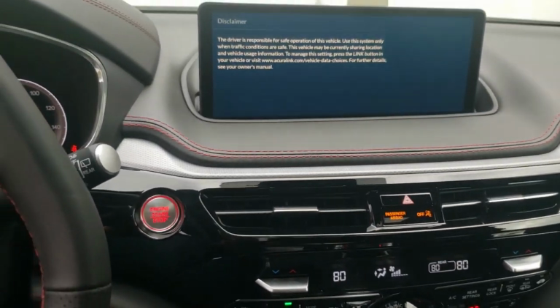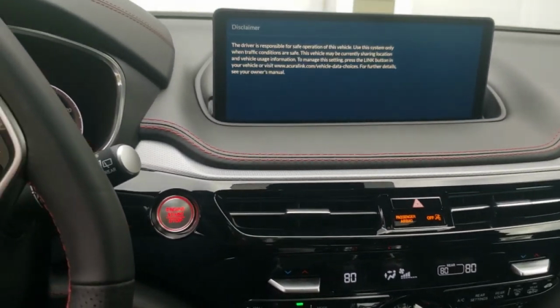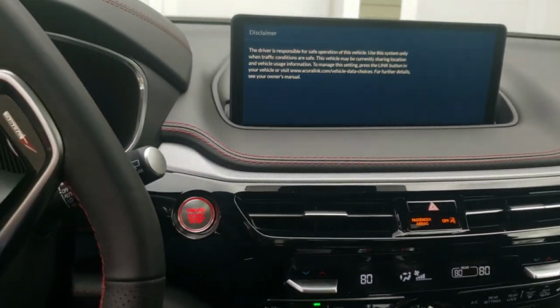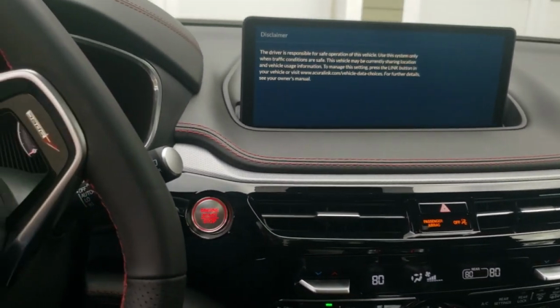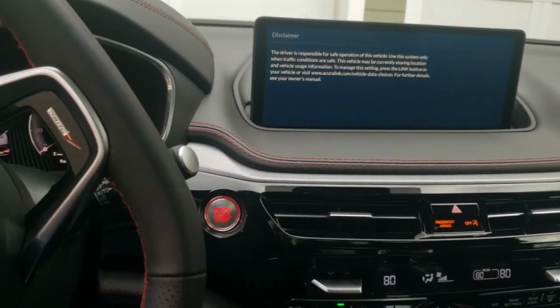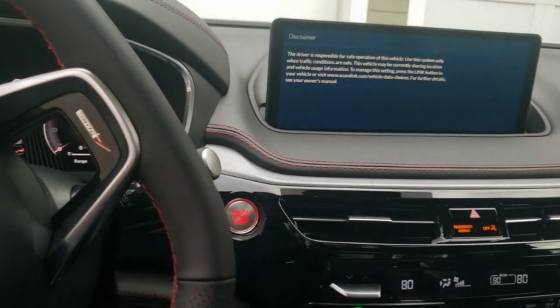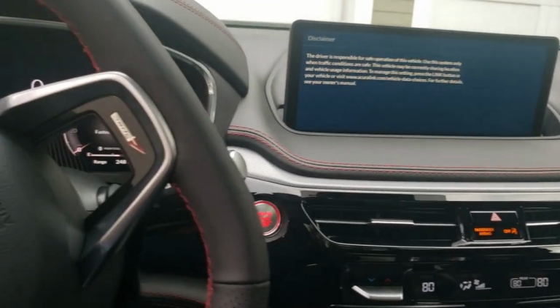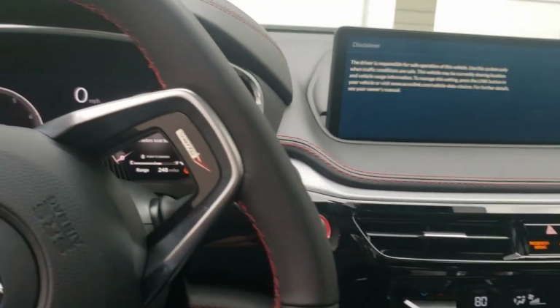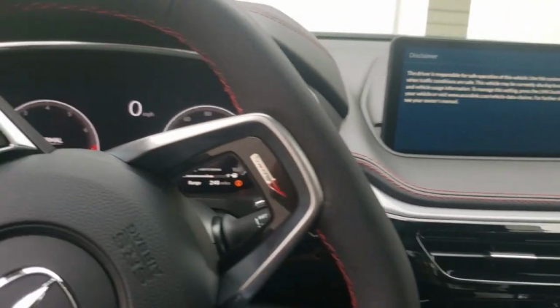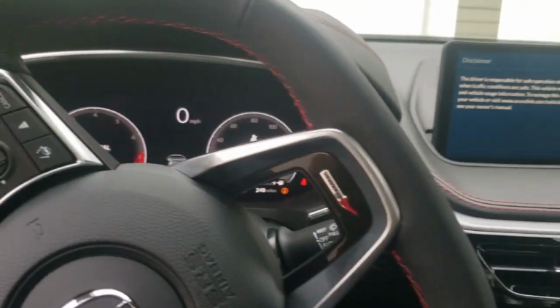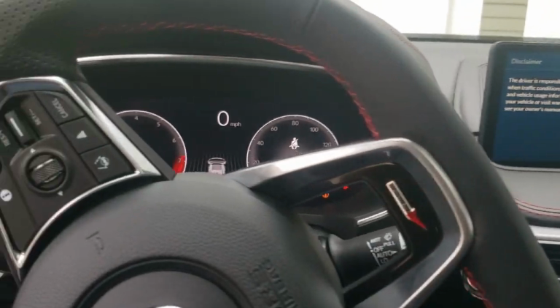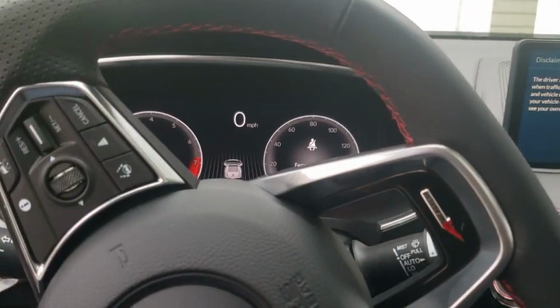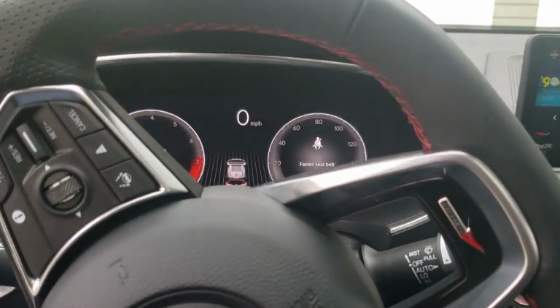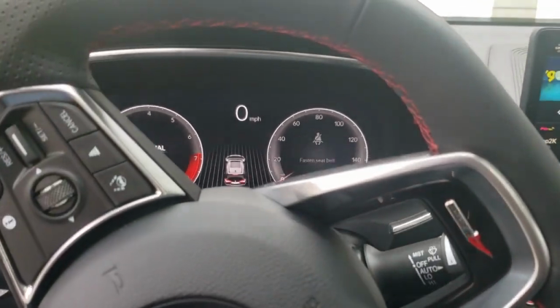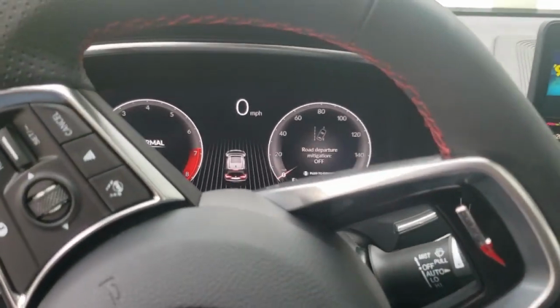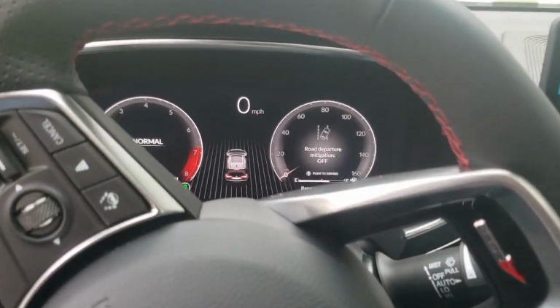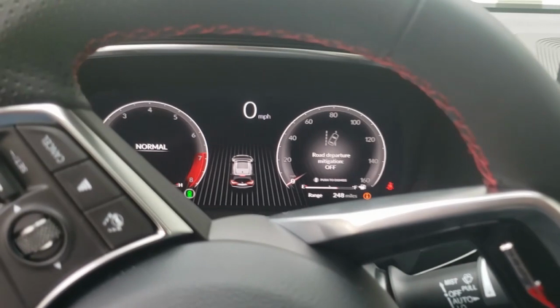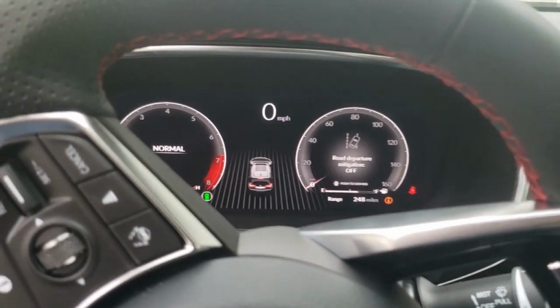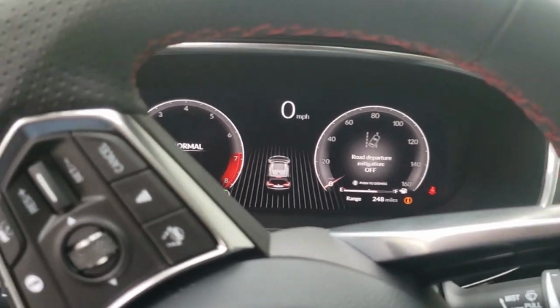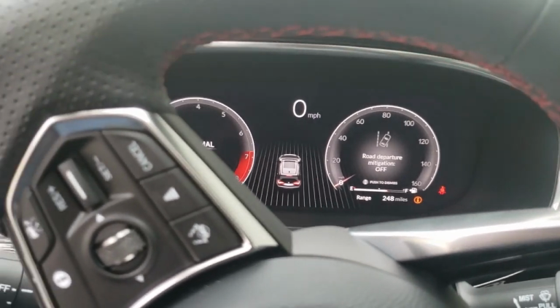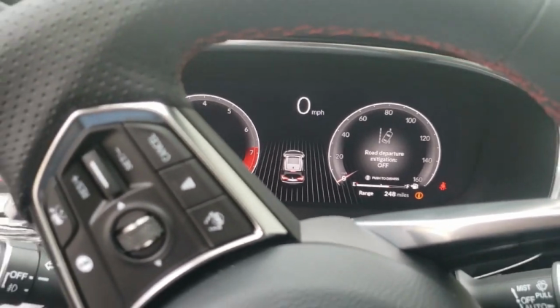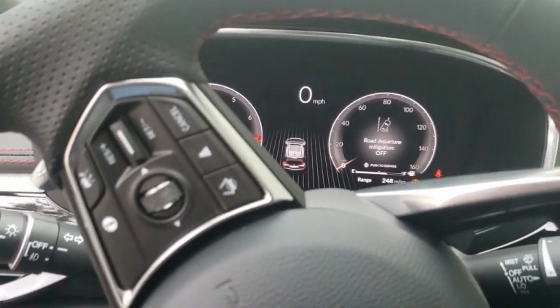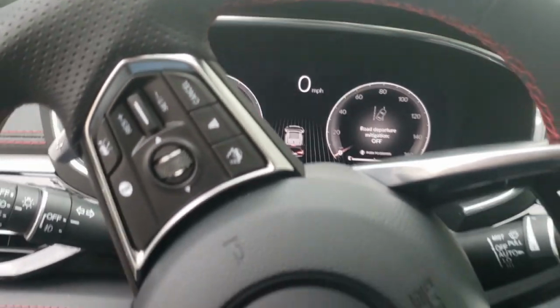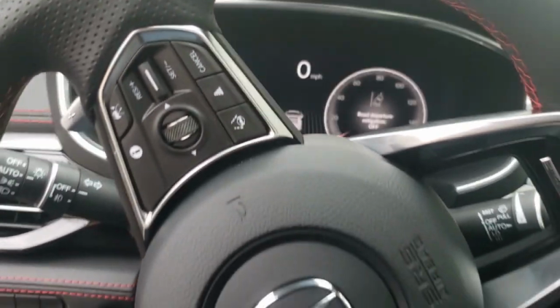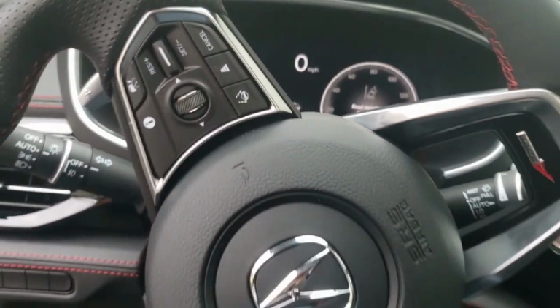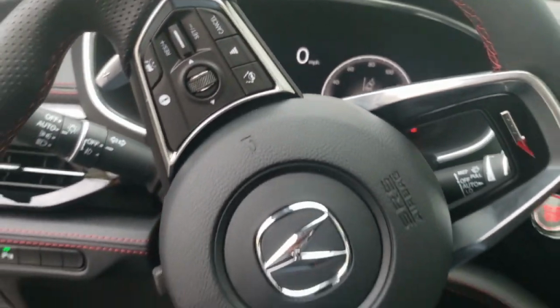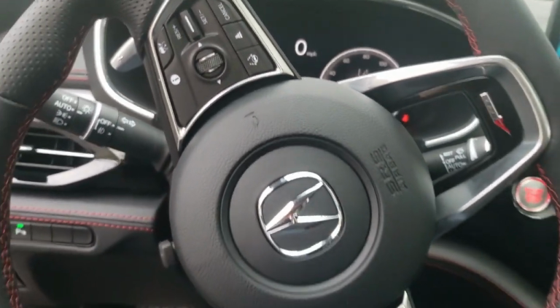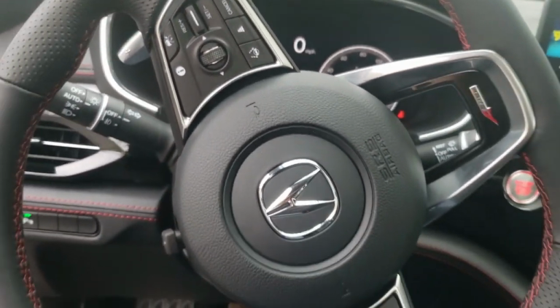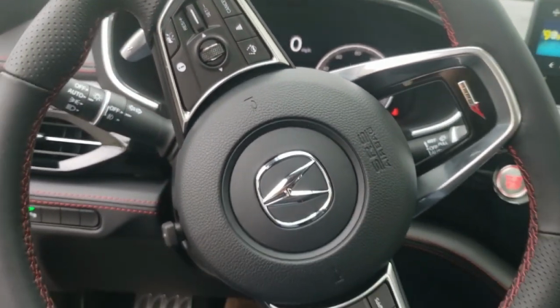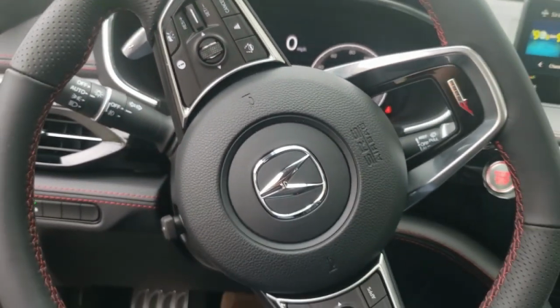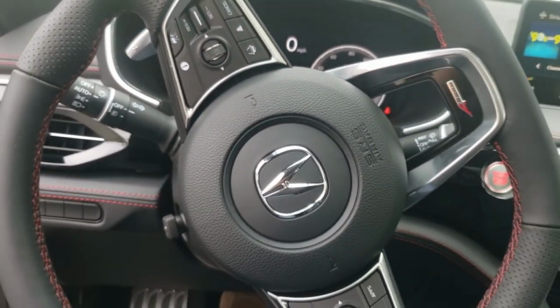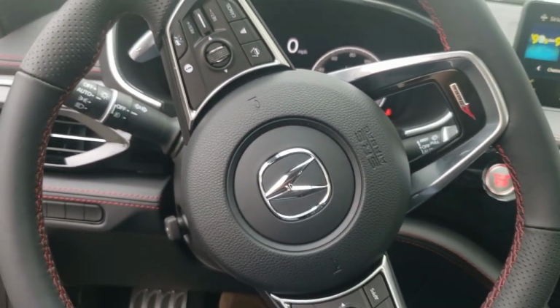And look at that steering wheel — it's nice how it has that flat side to it. Makes it look a little sportier.